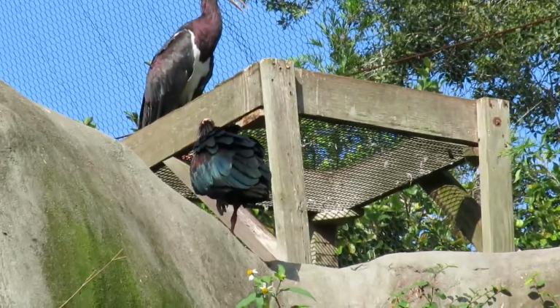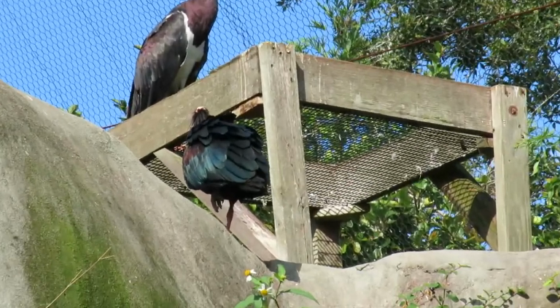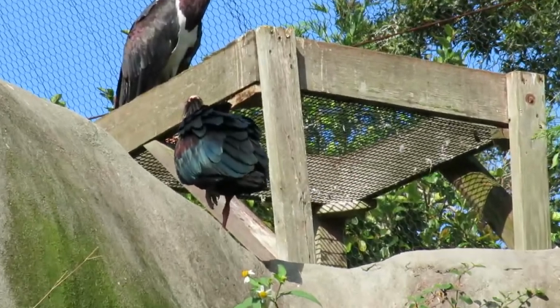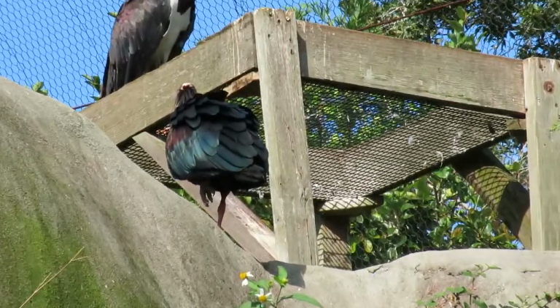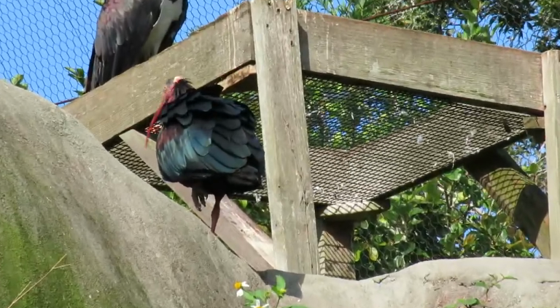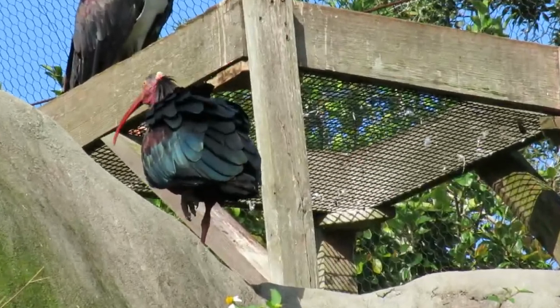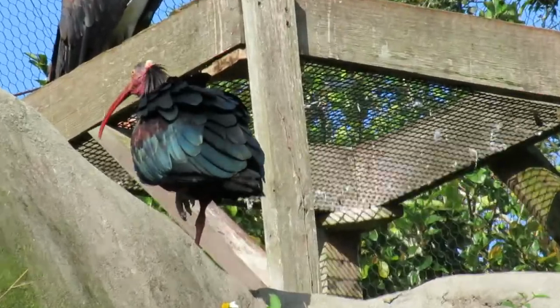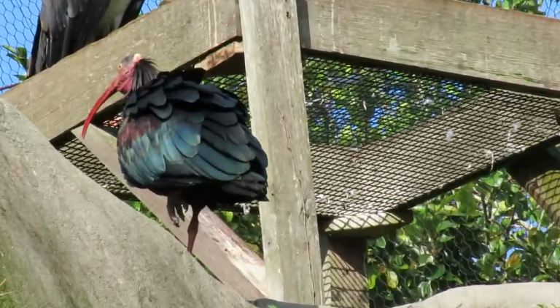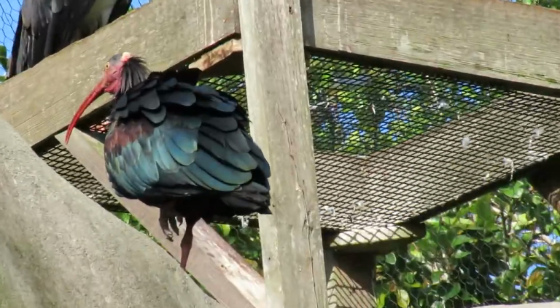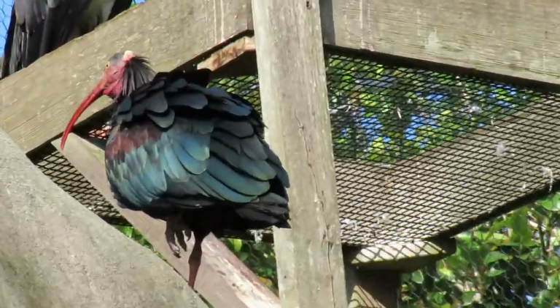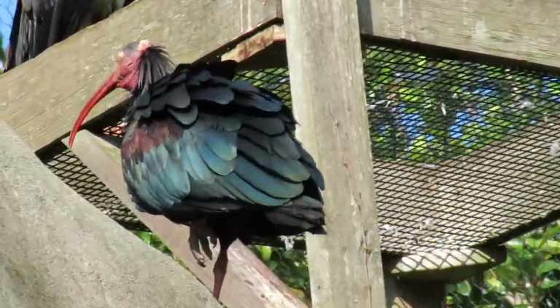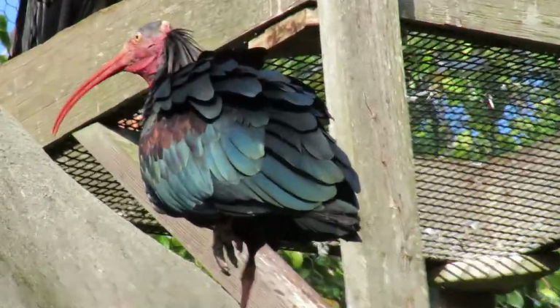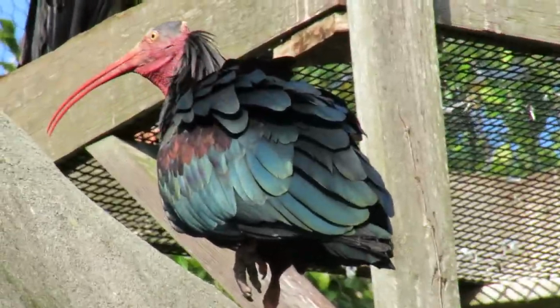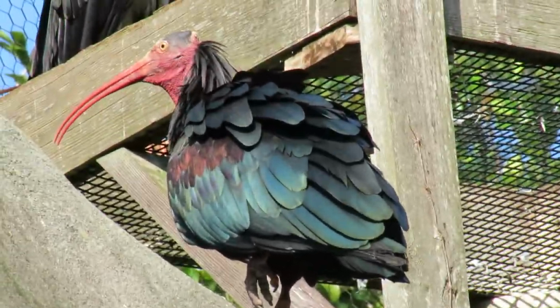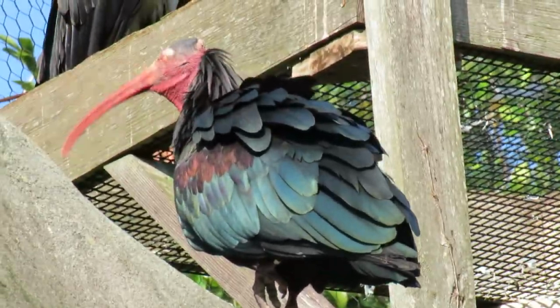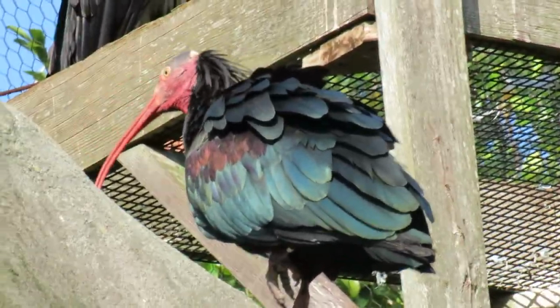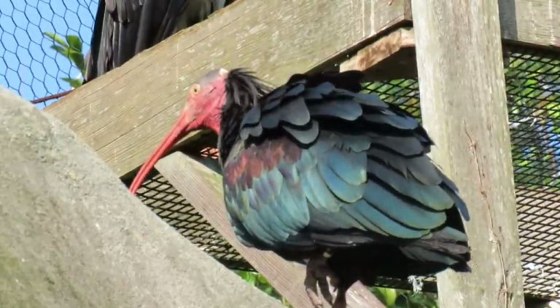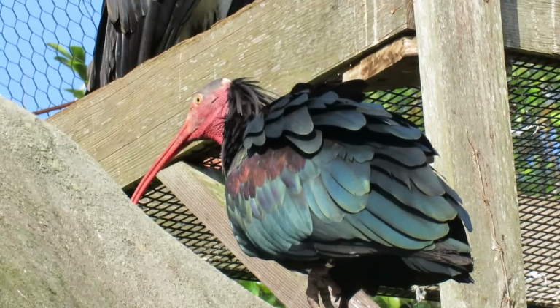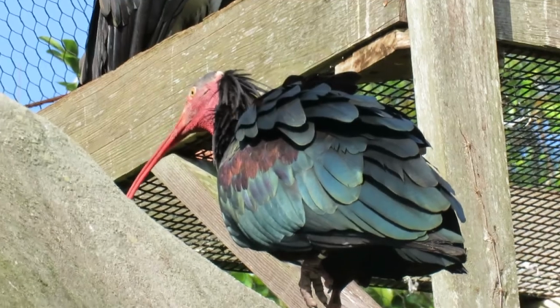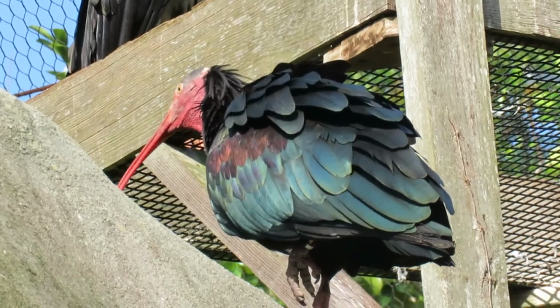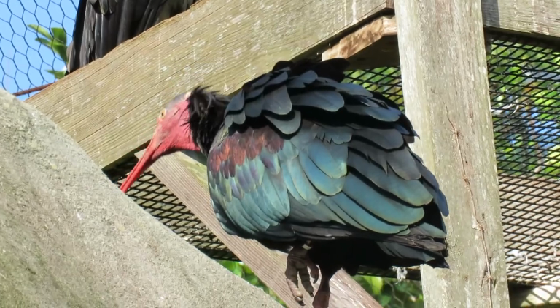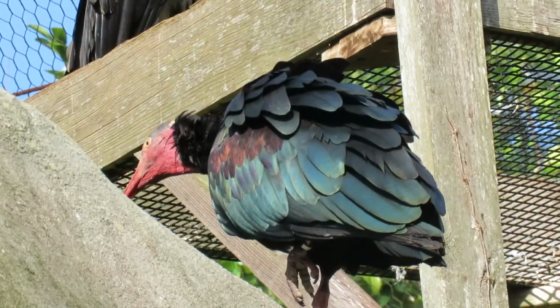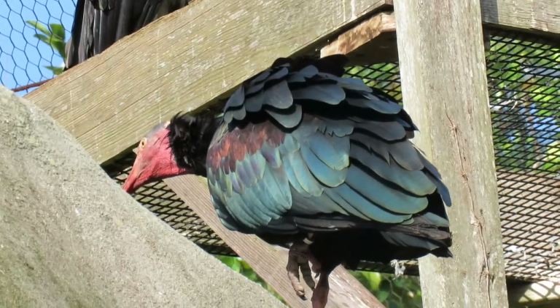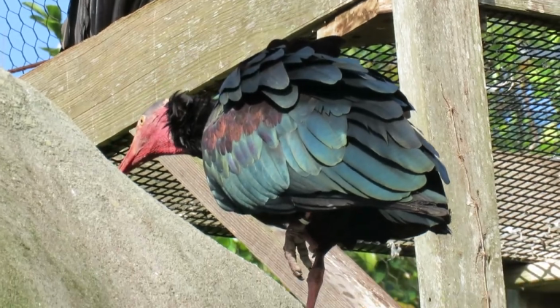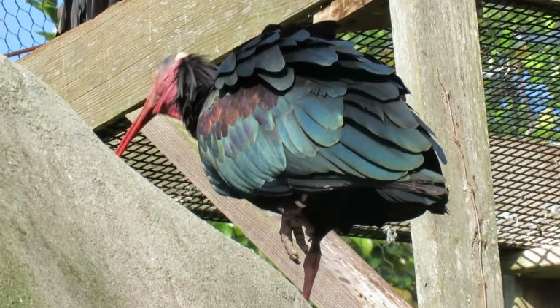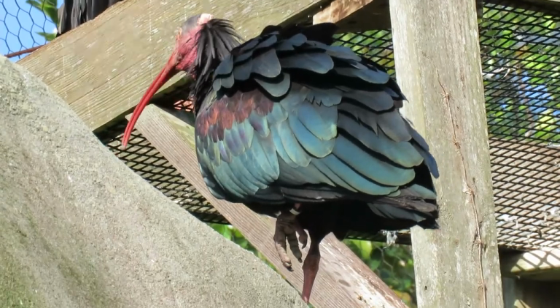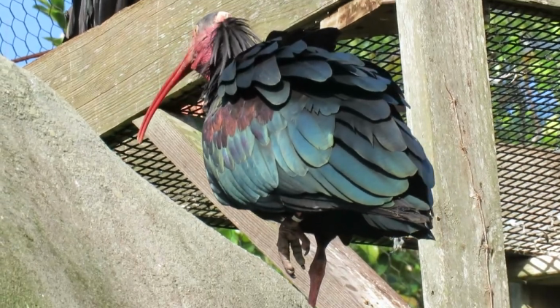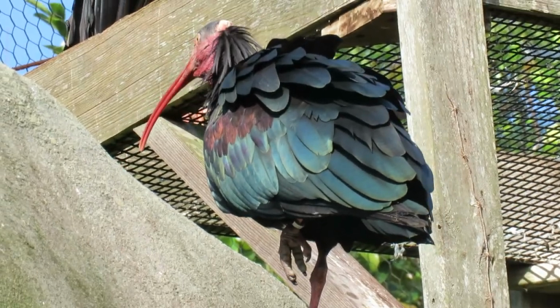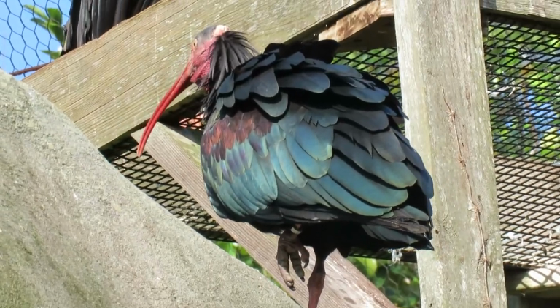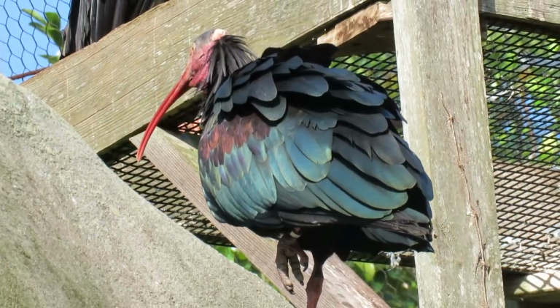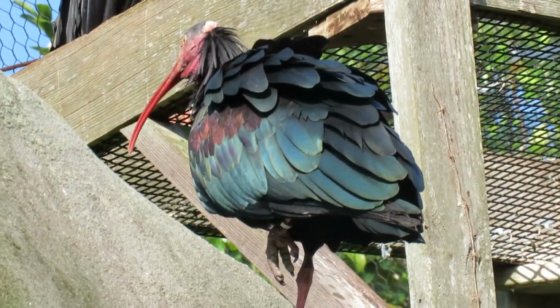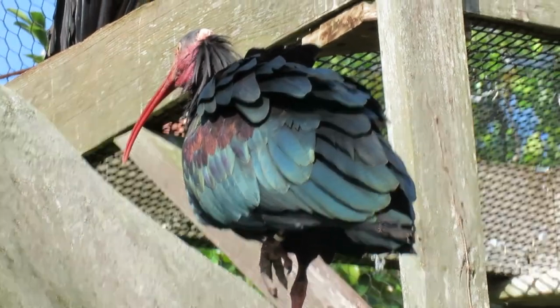Good morning everybody! All aboard! Alright guys, I think this is the Hadada Ibis. Look how amazing.